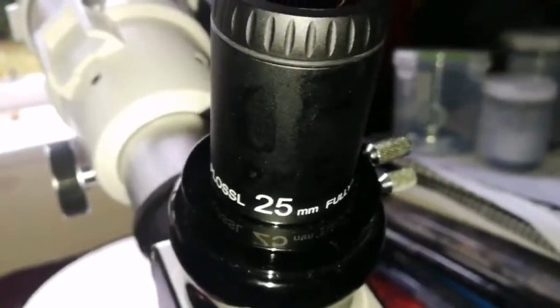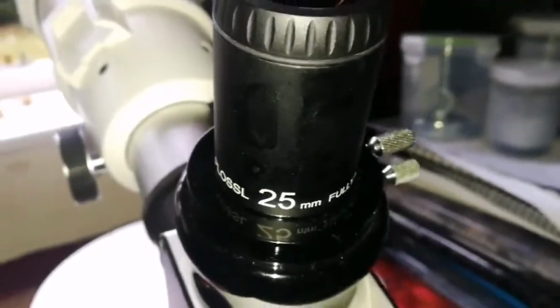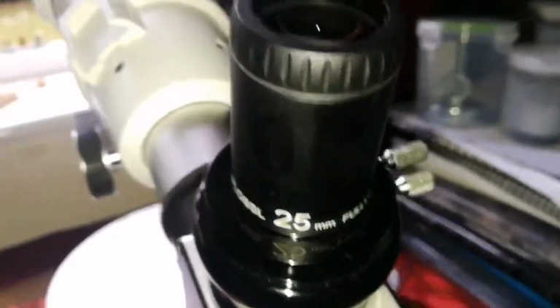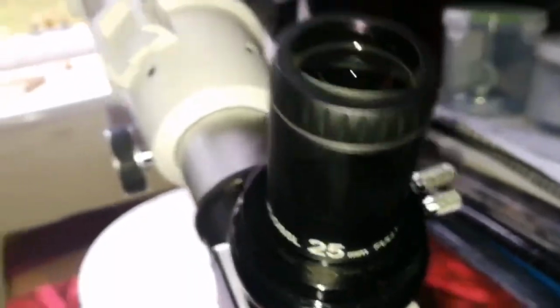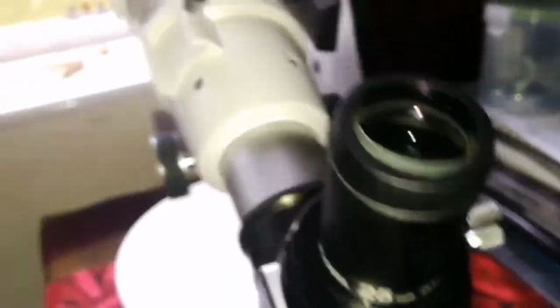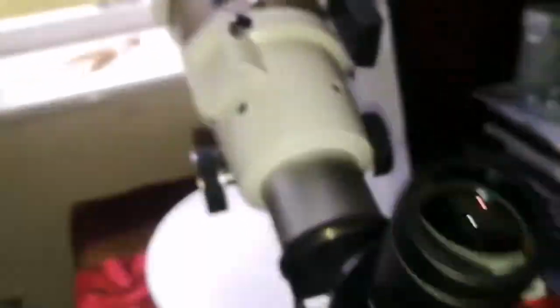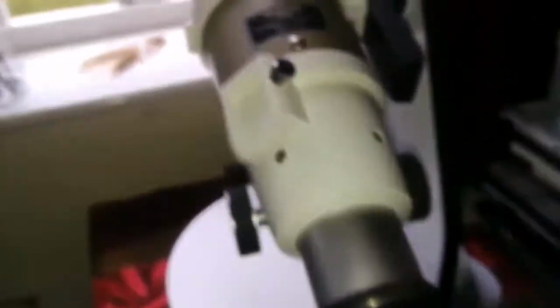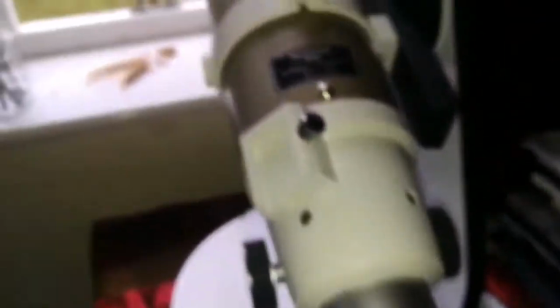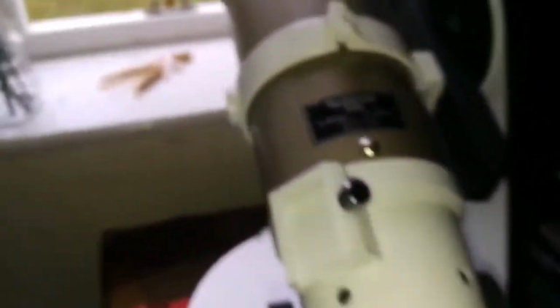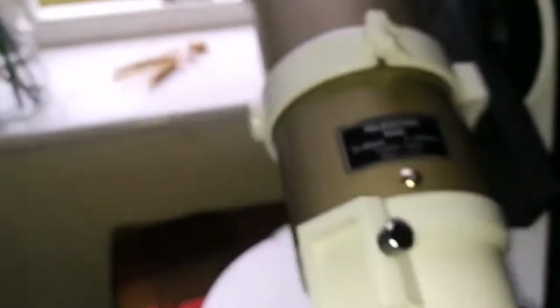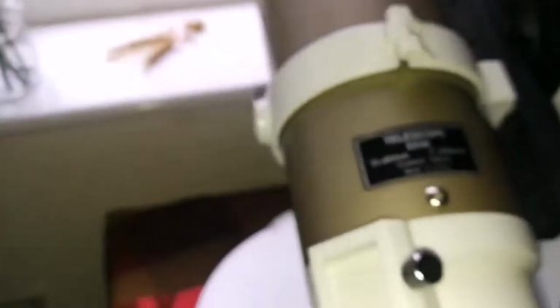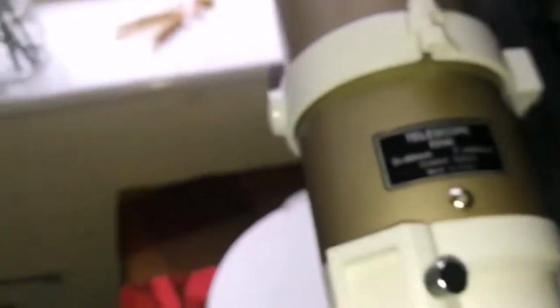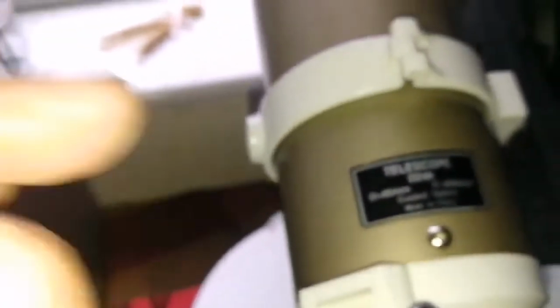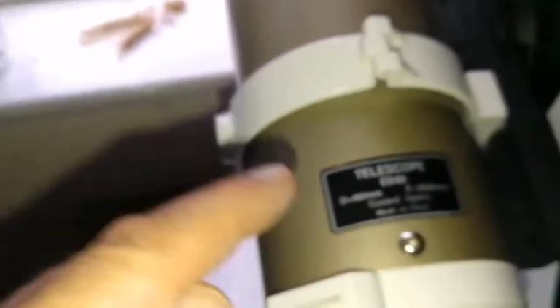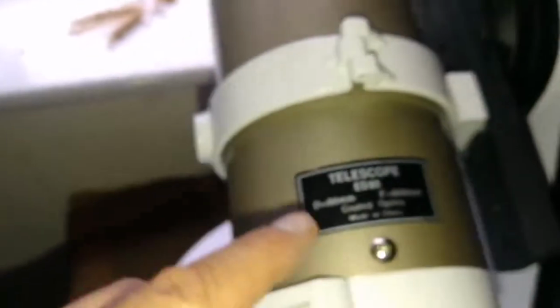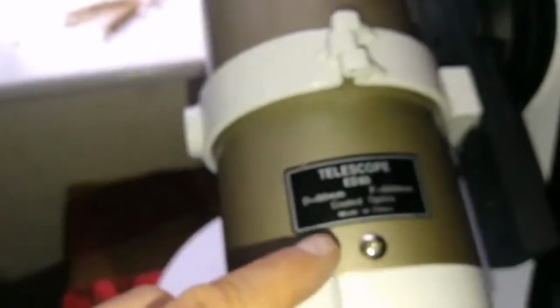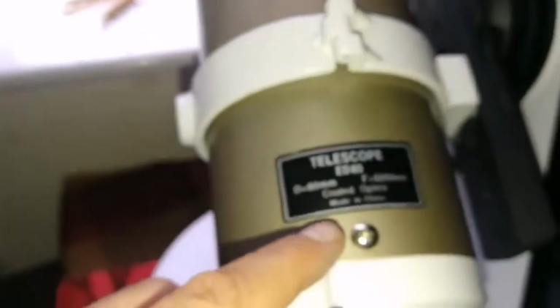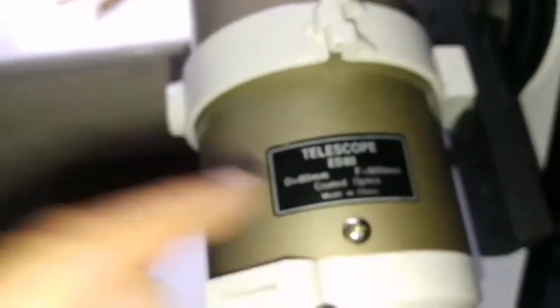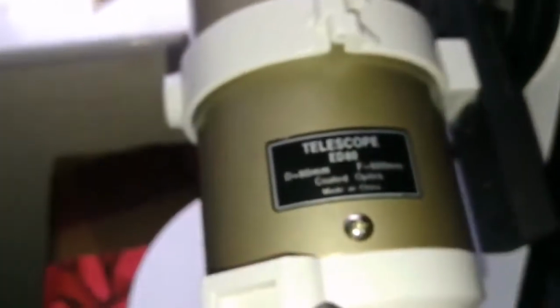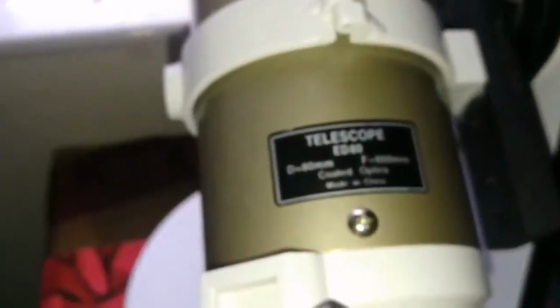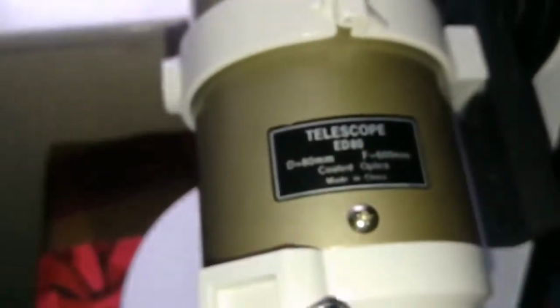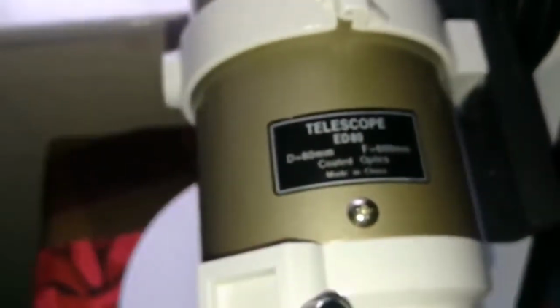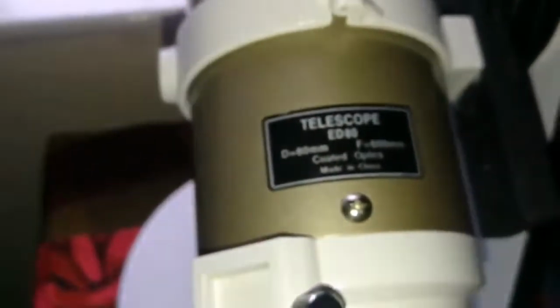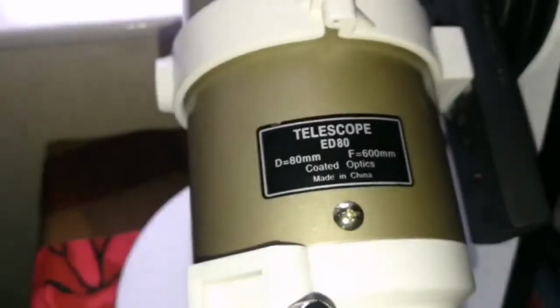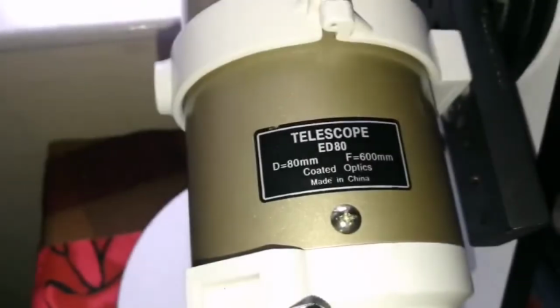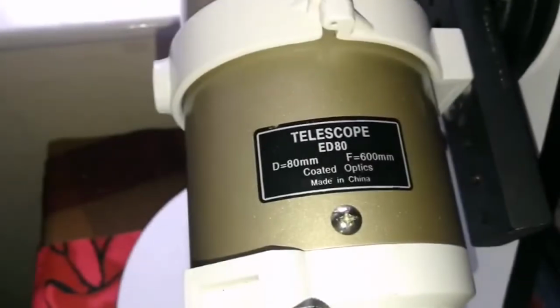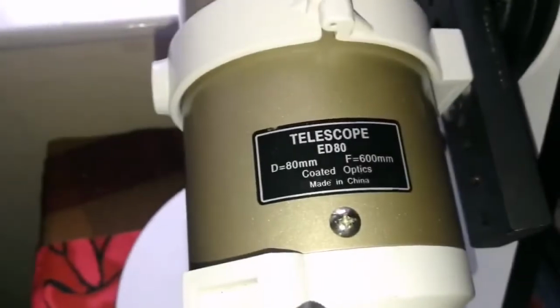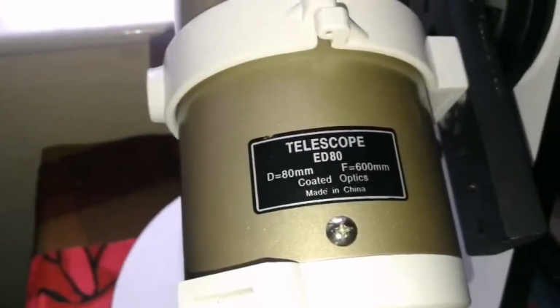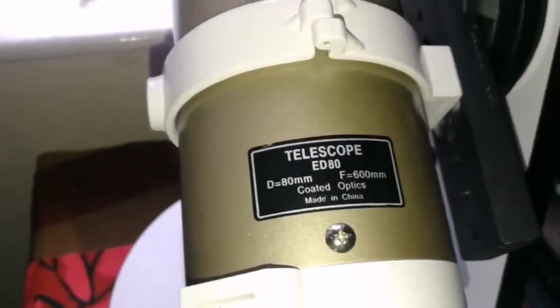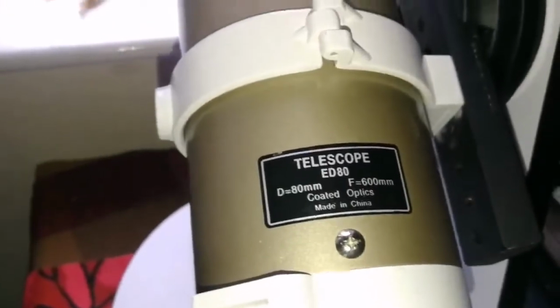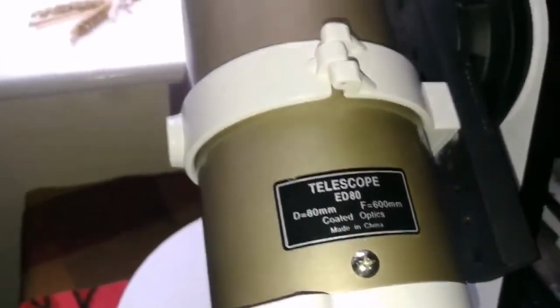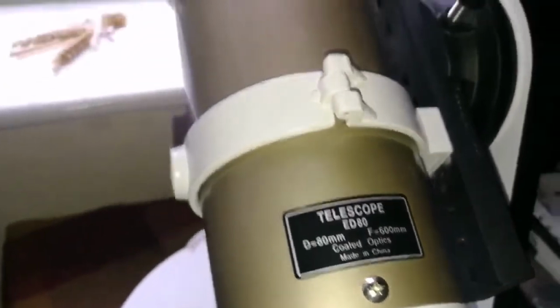The telescope used is the Skywatcher EDAT Pro Series.